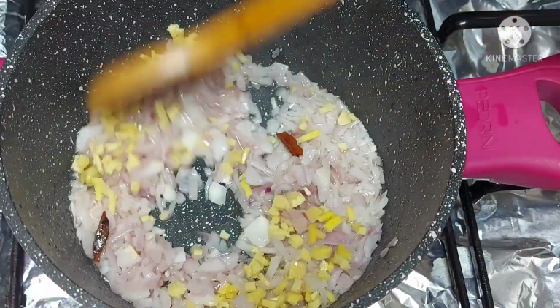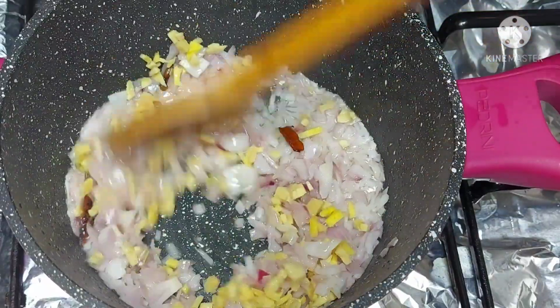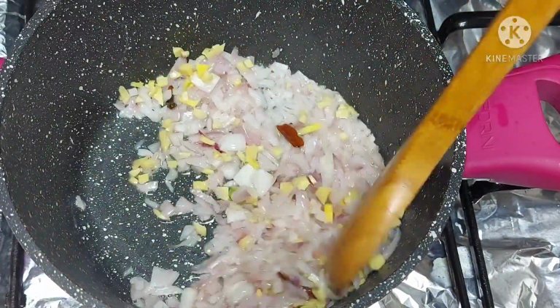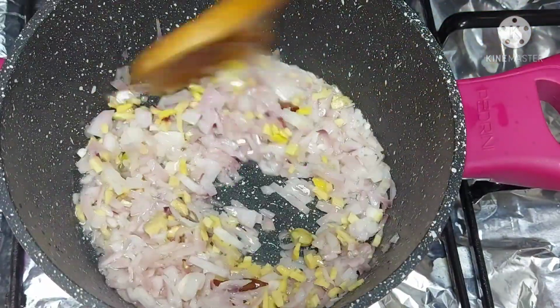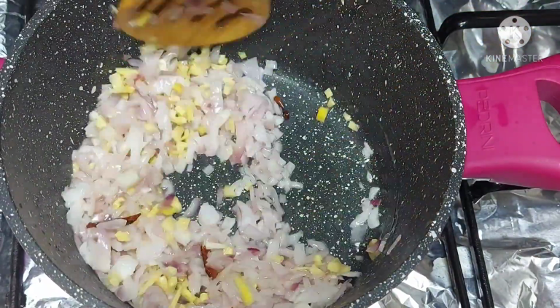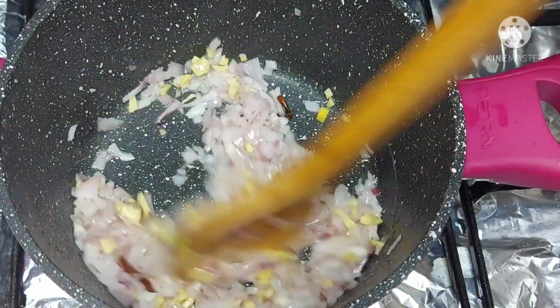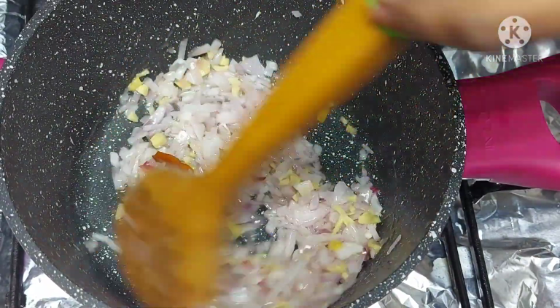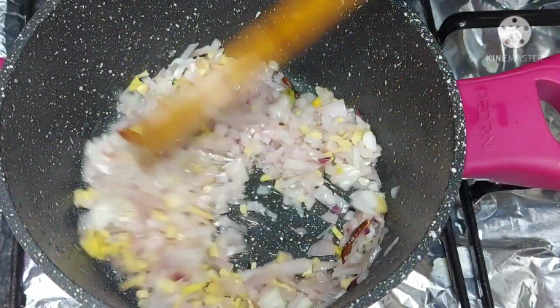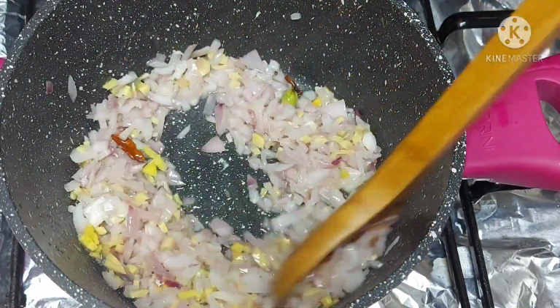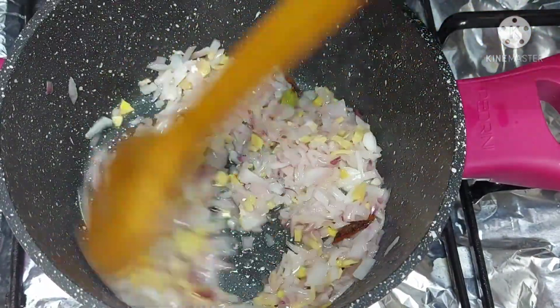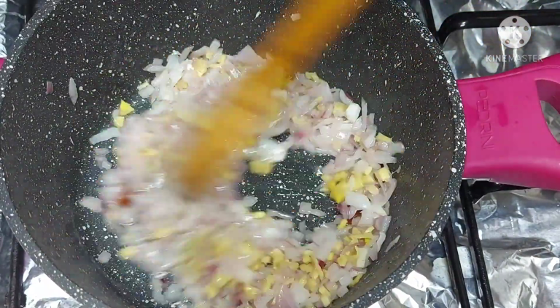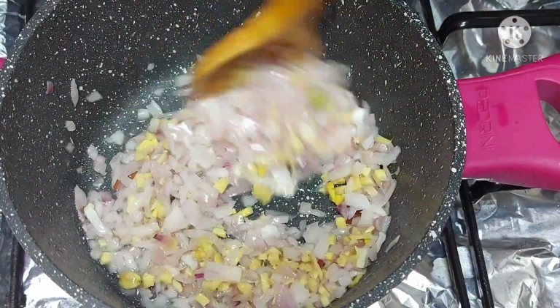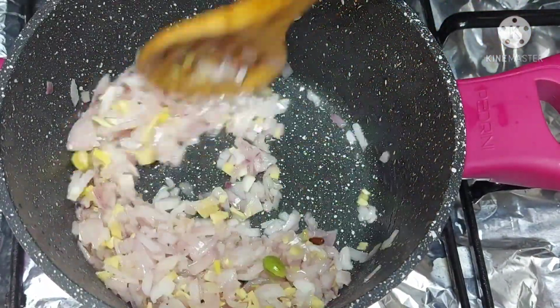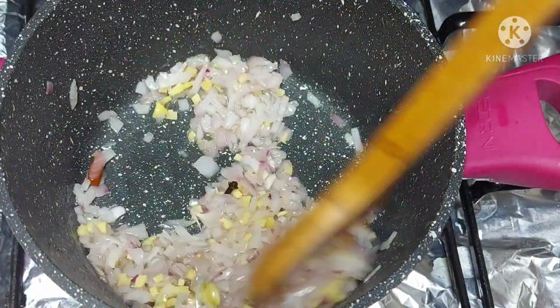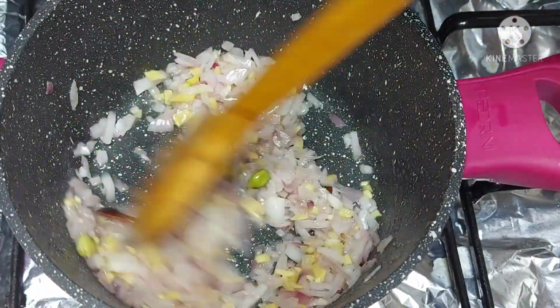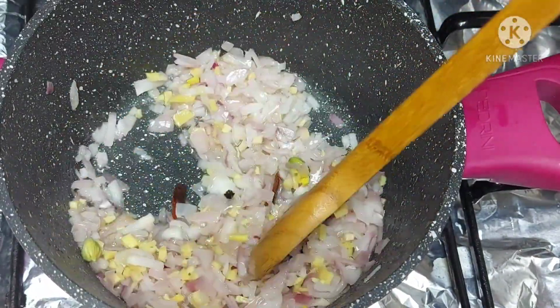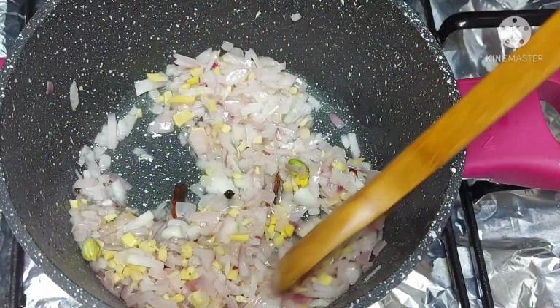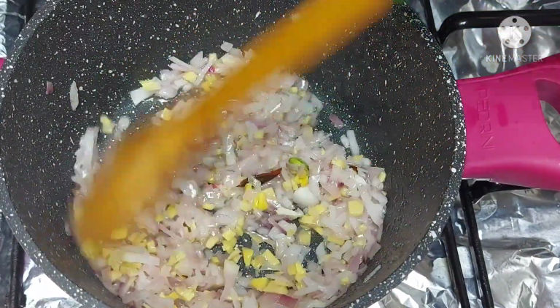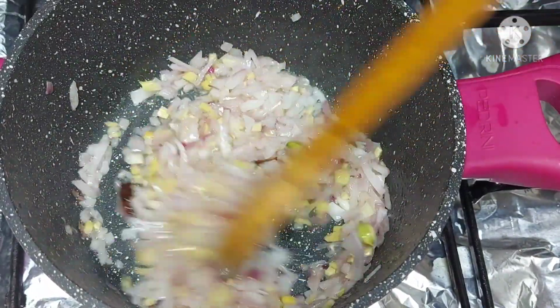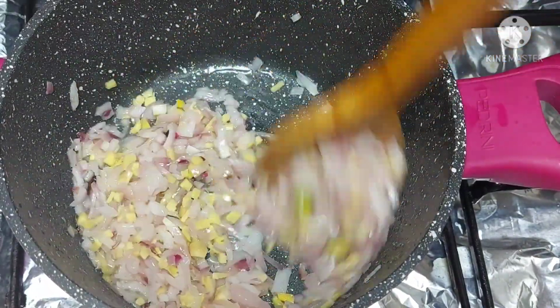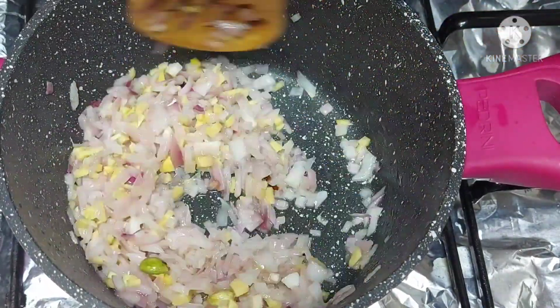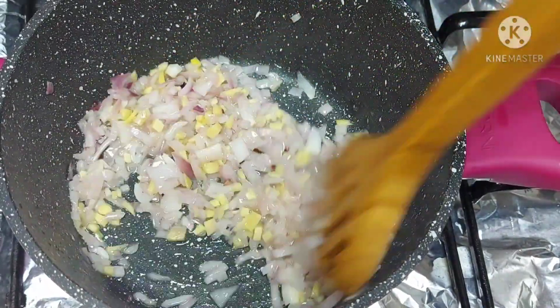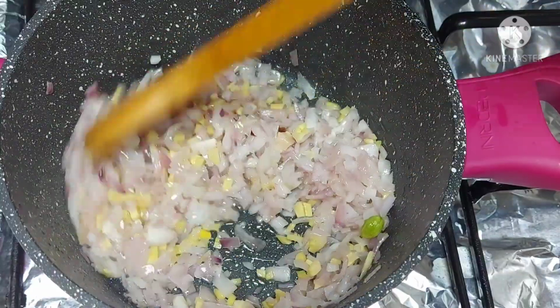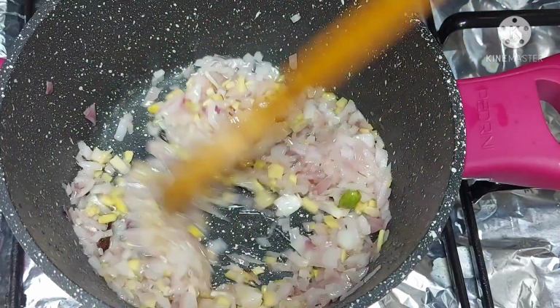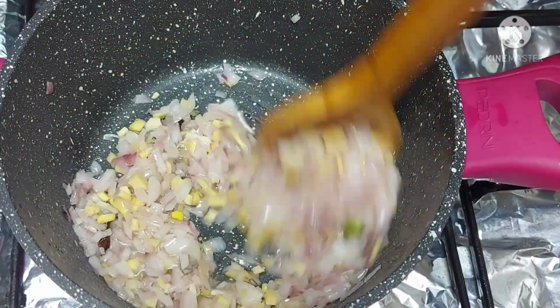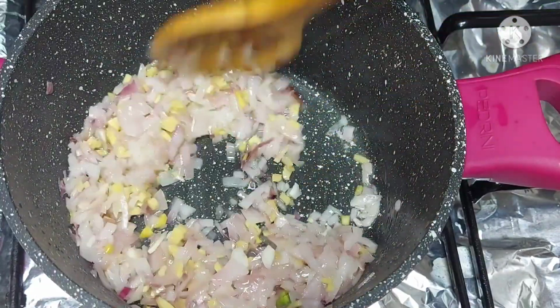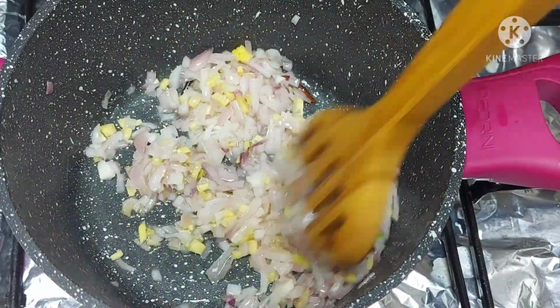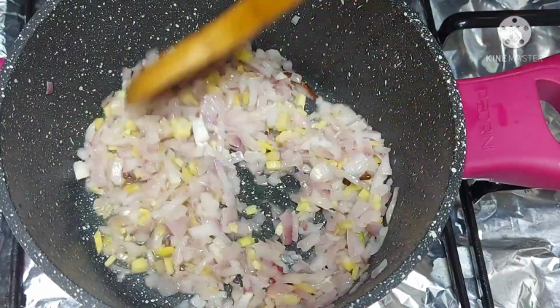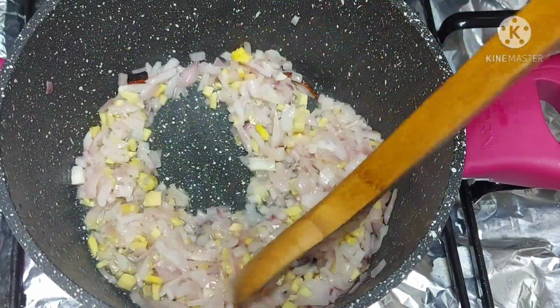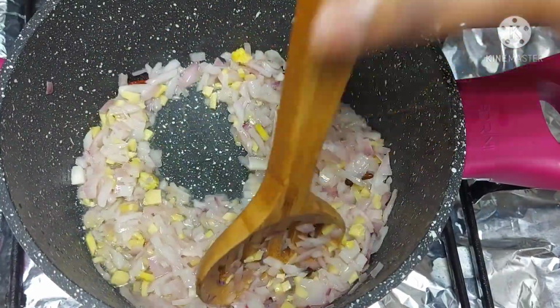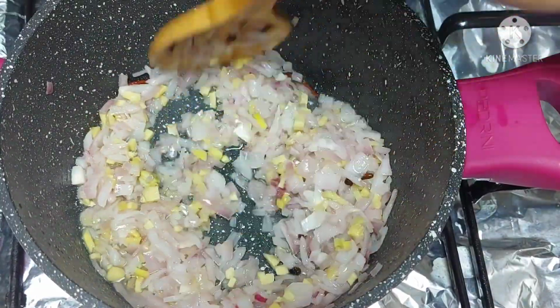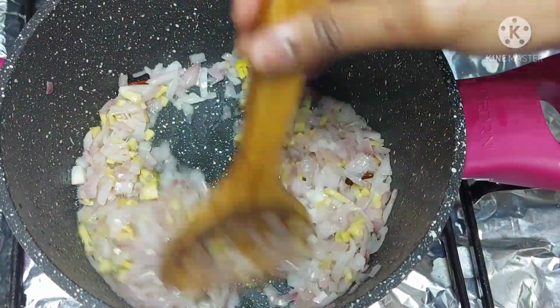Add 1 tablespoon of ginger. Then add 1 tablespoon of garlic.